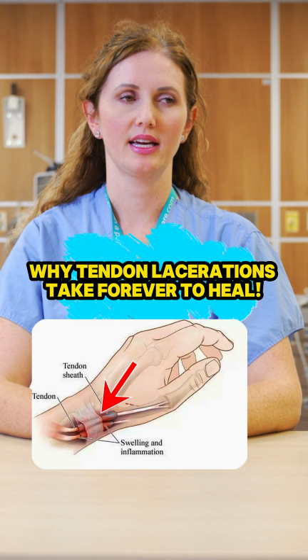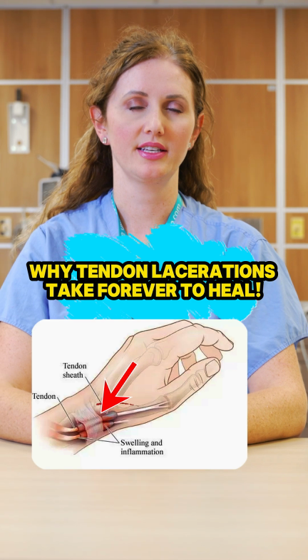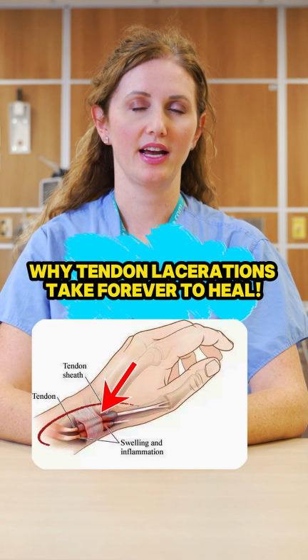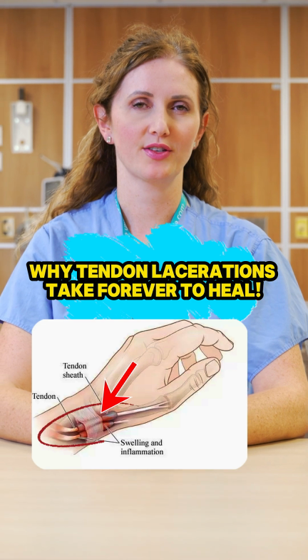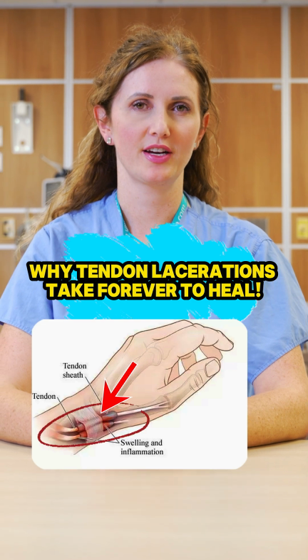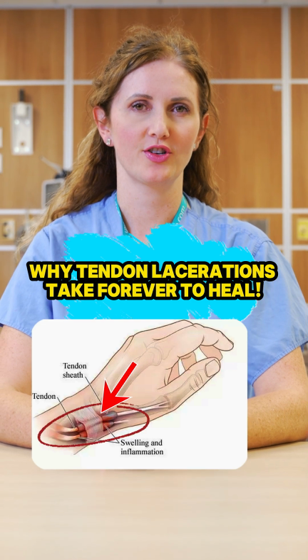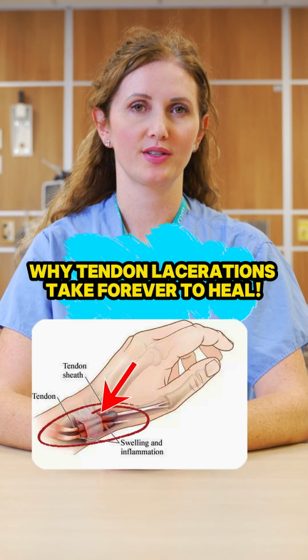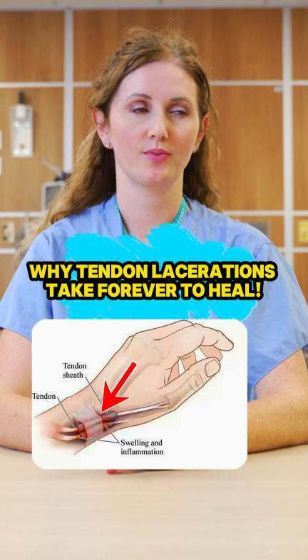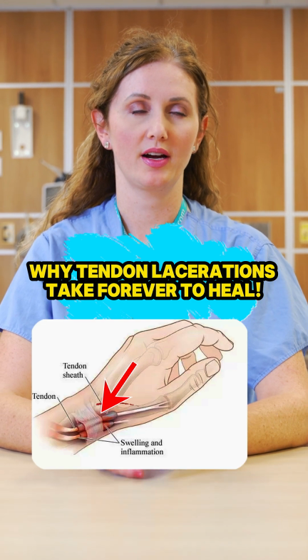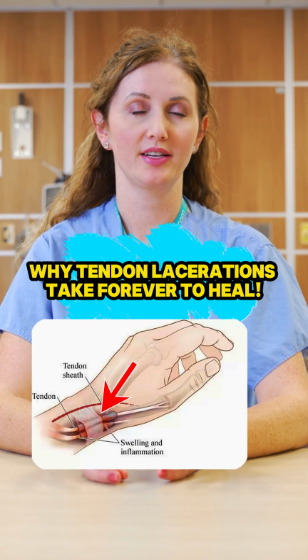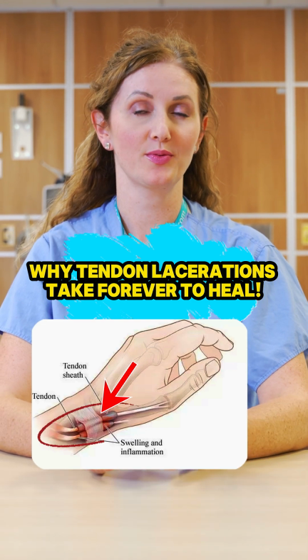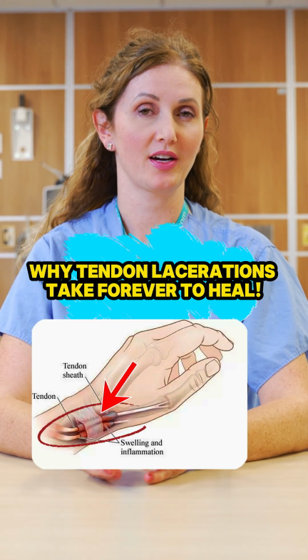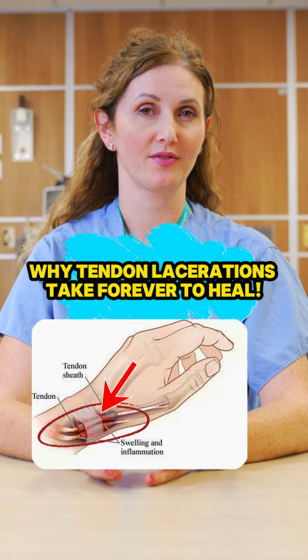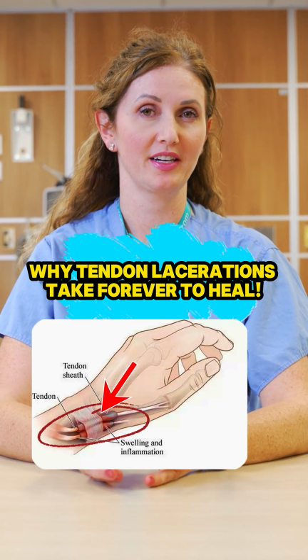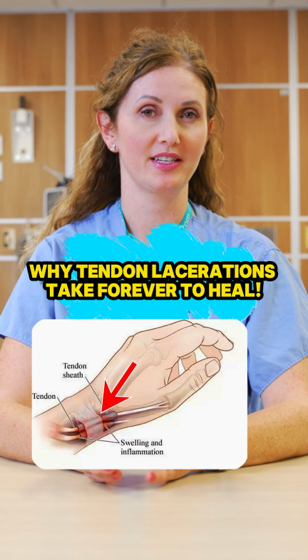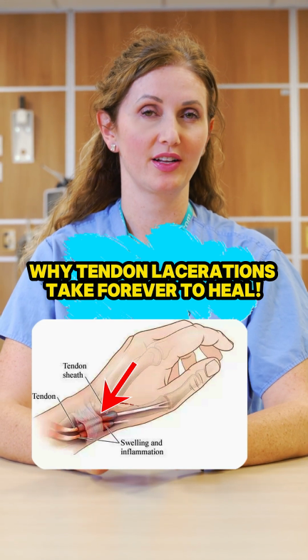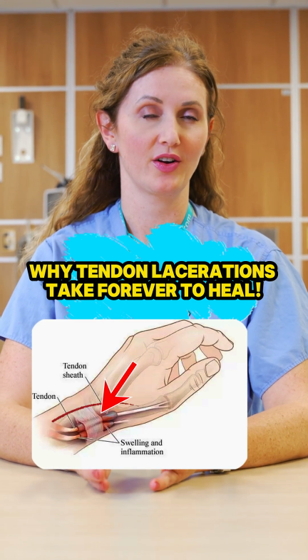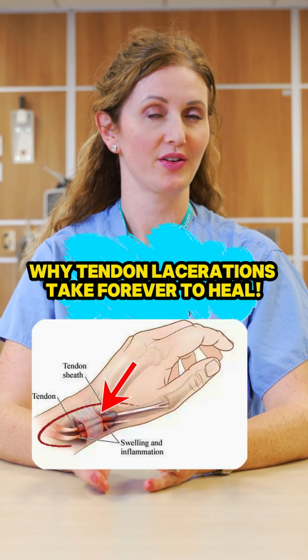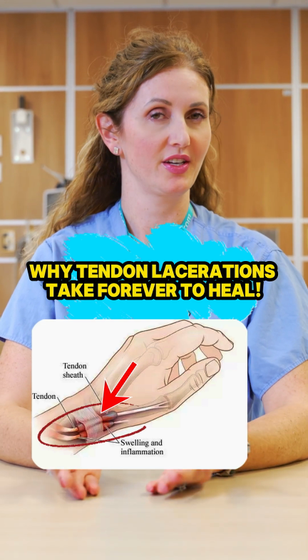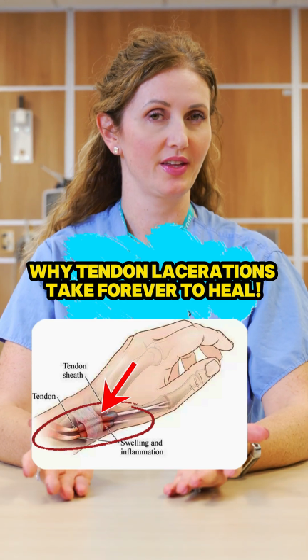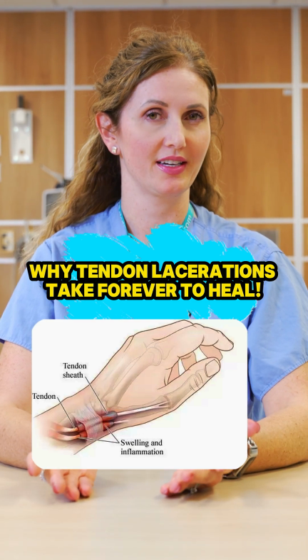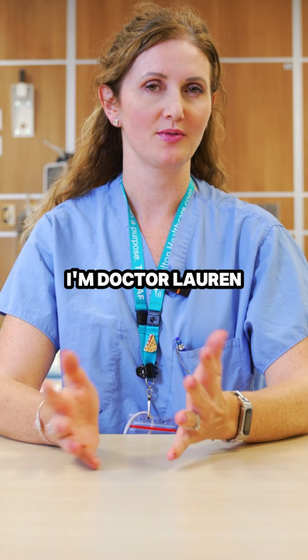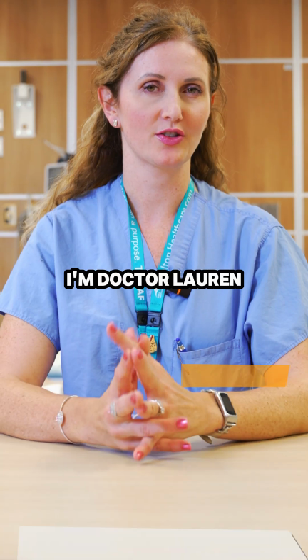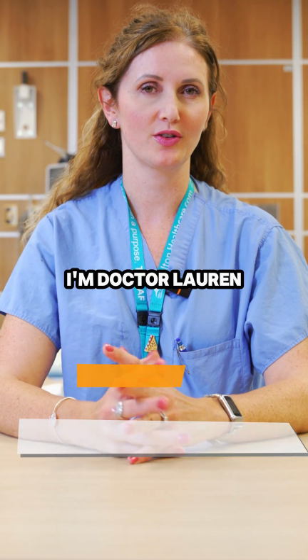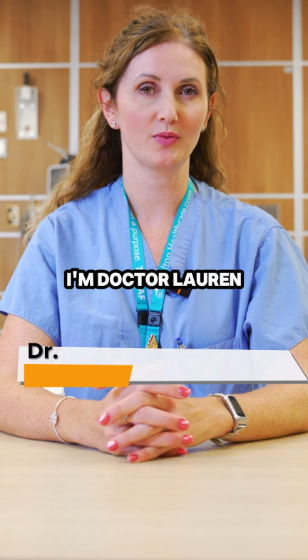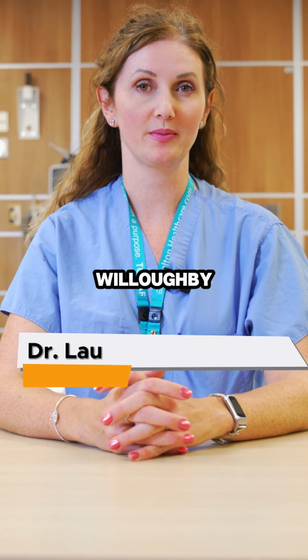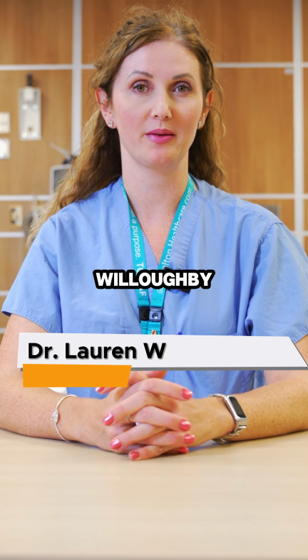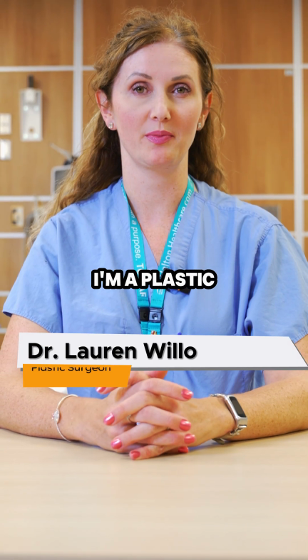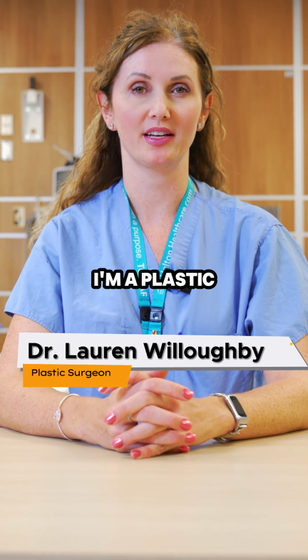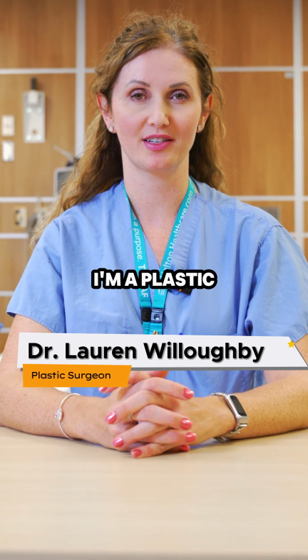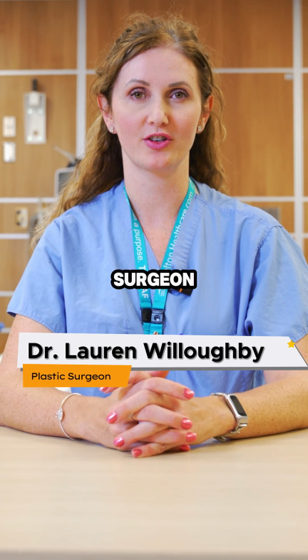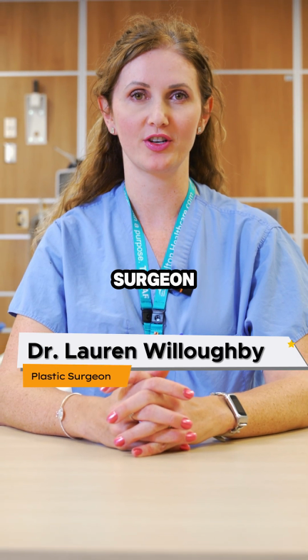Tendon lacerations — why does recovery take longer than you think? I'm Dr. Lauren Willoughby, and I'm a plastic surgeon.